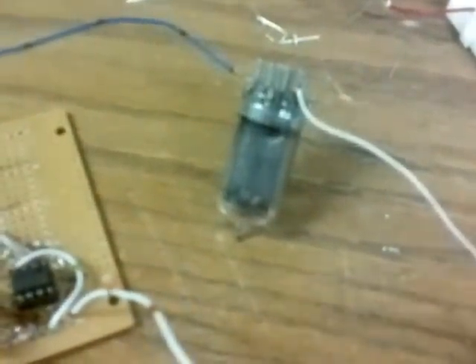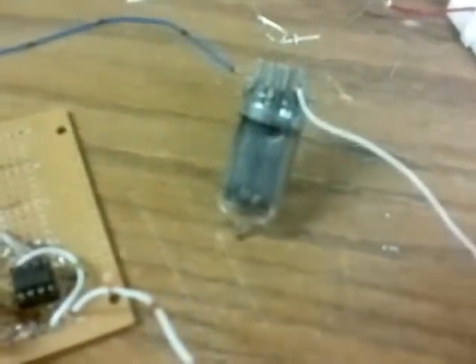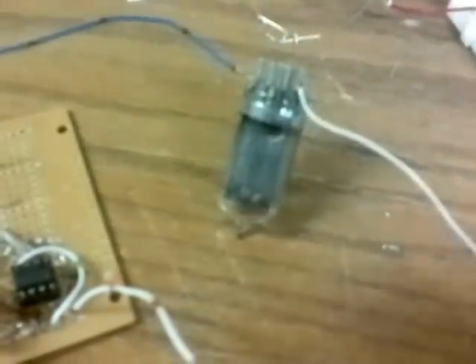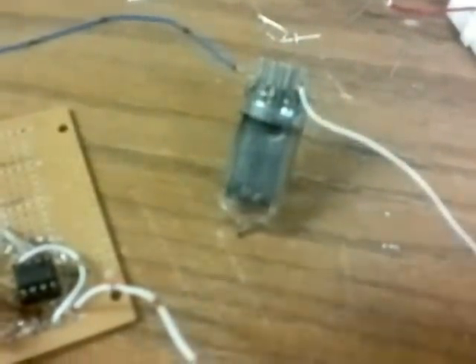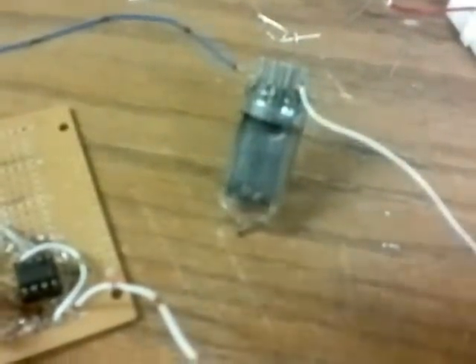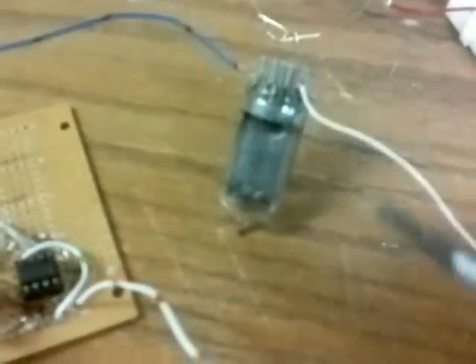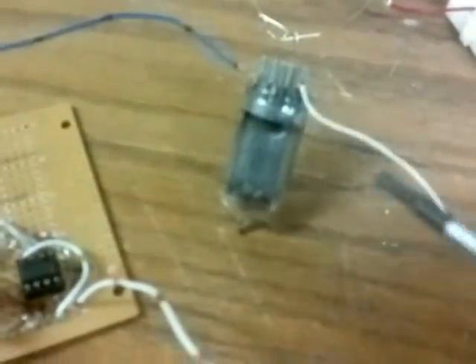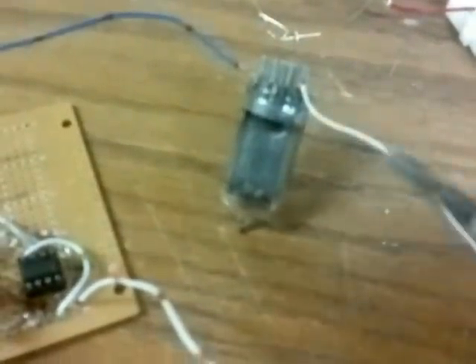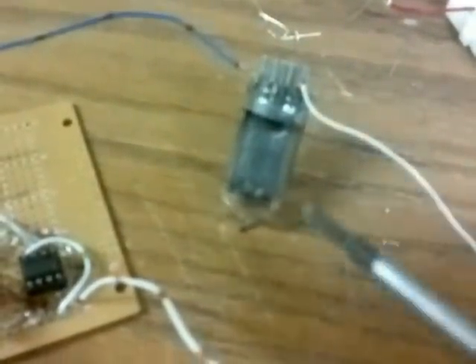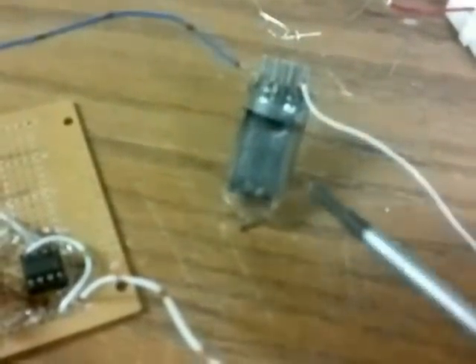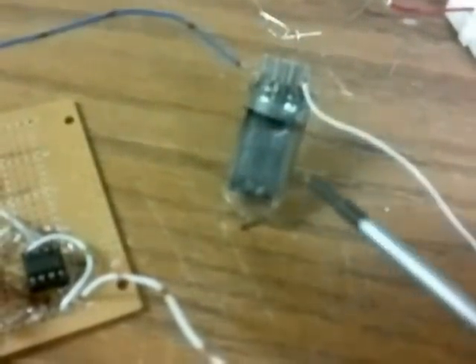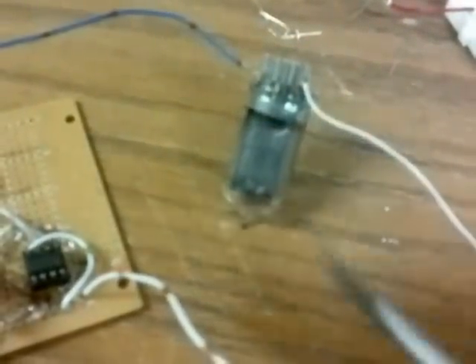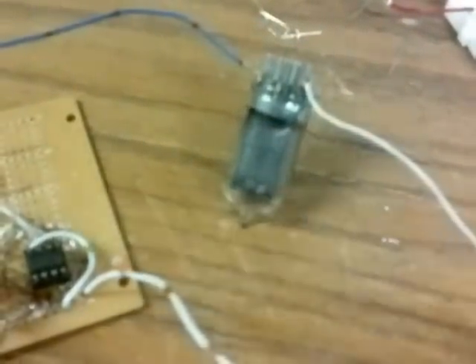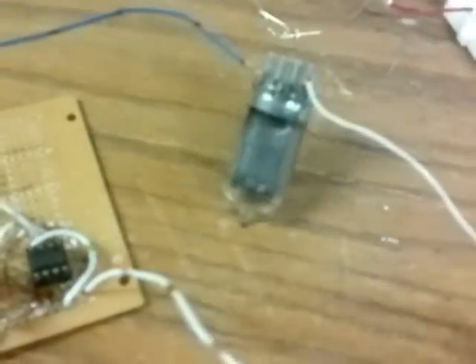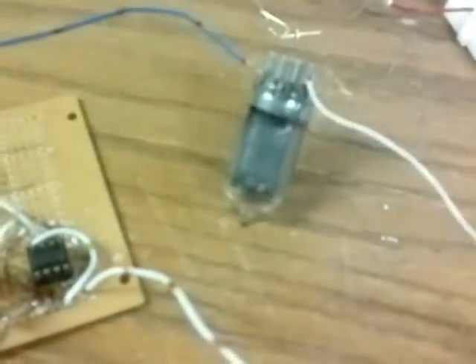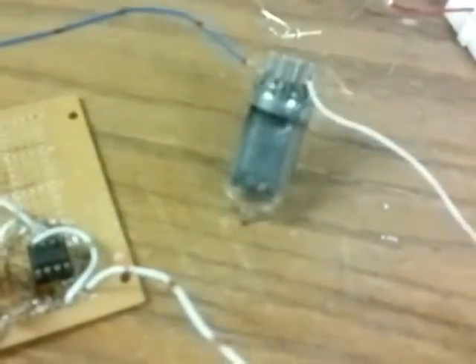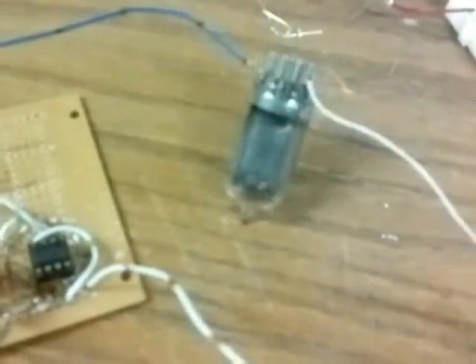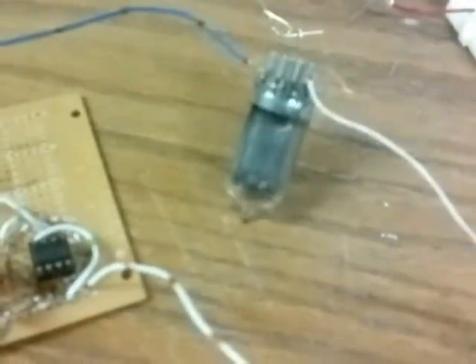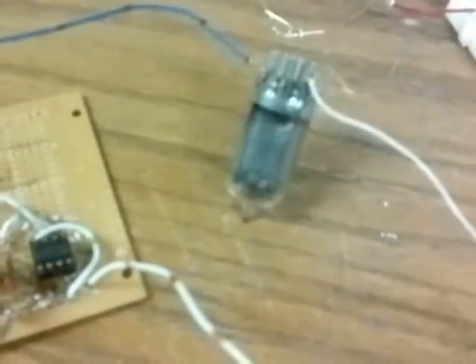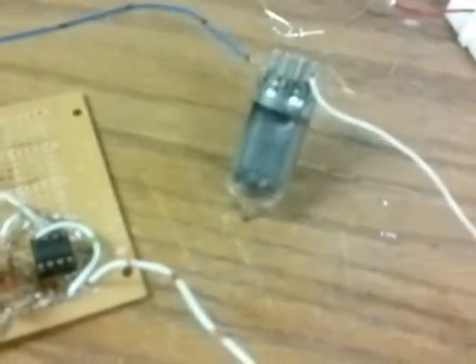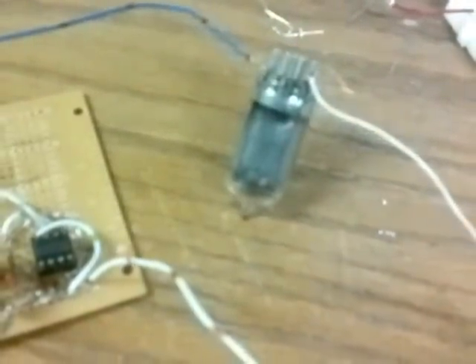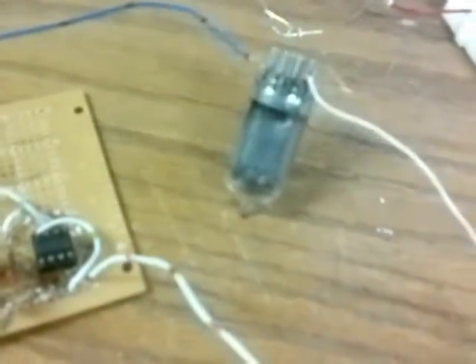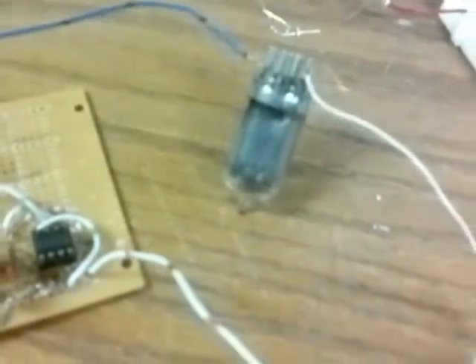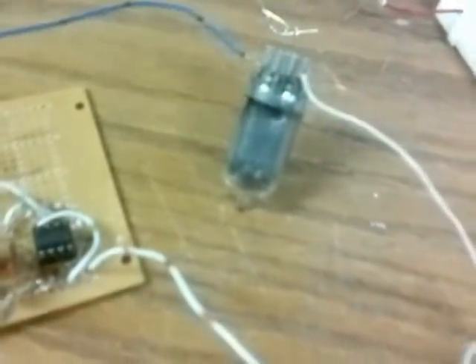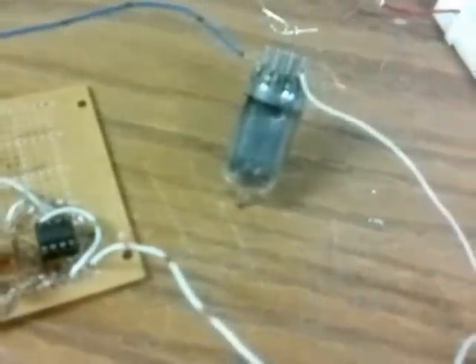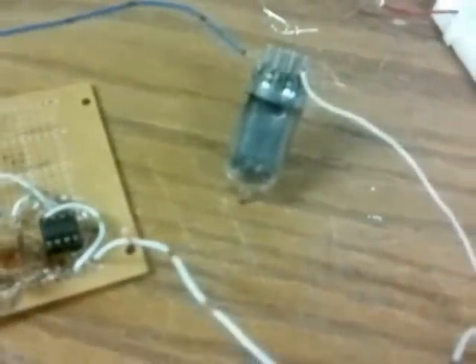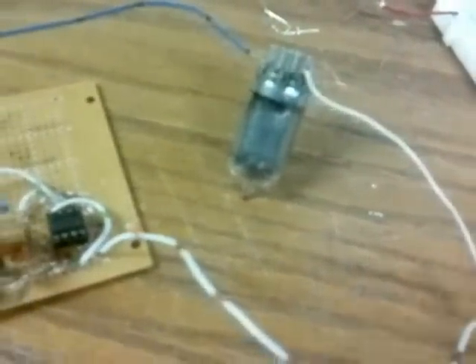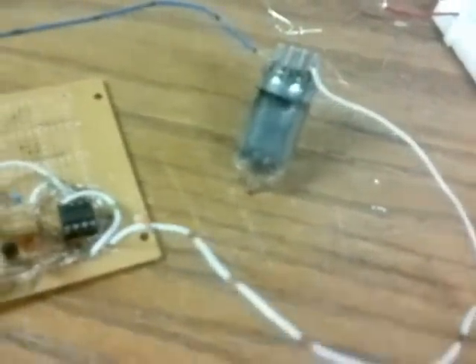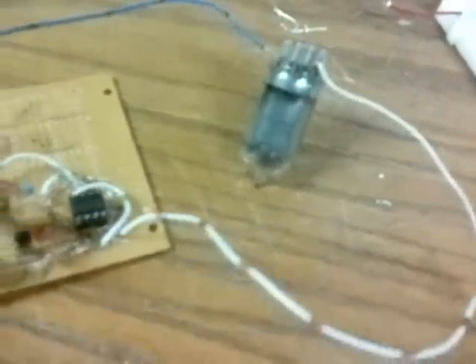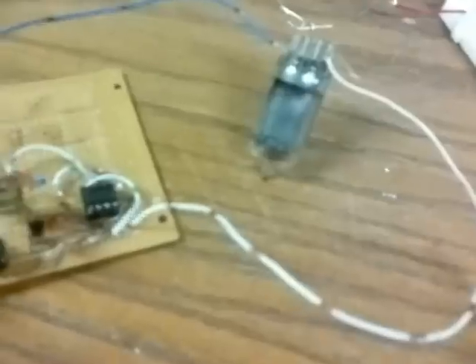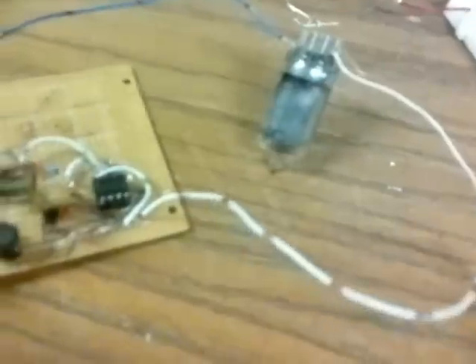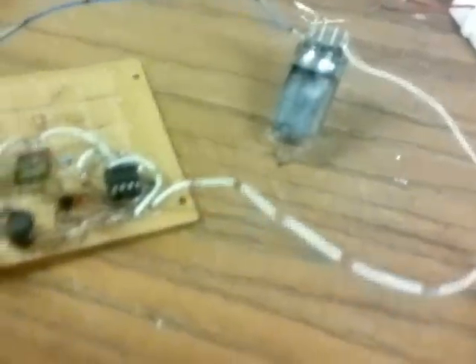This is a Burrows 780 Nixie tube, I think. It's an inverted display.